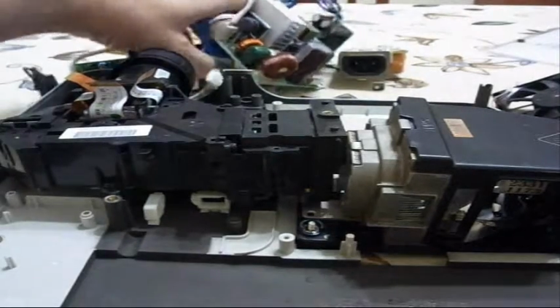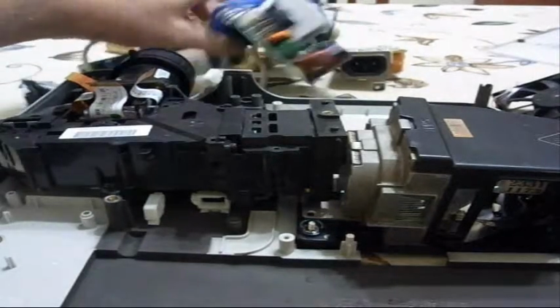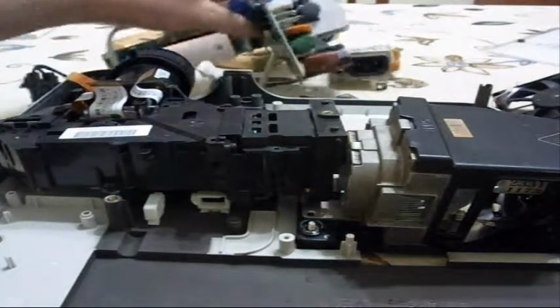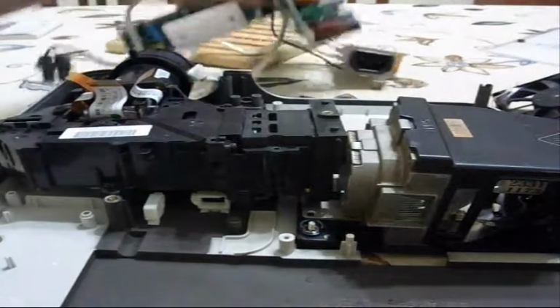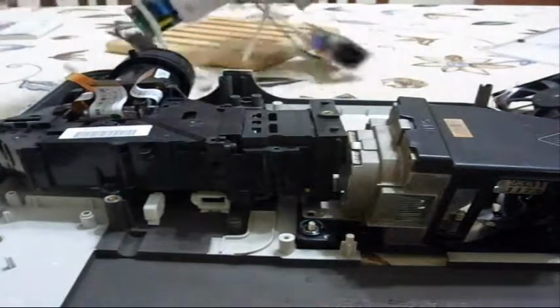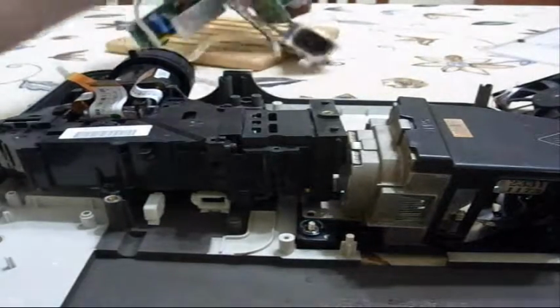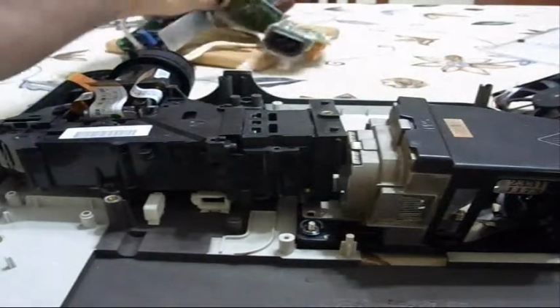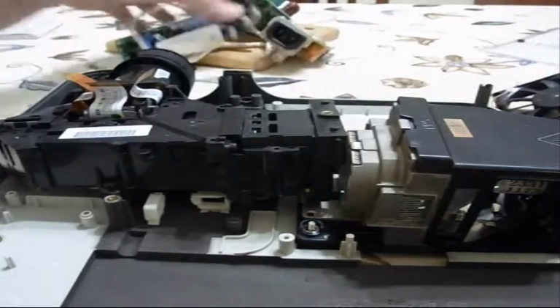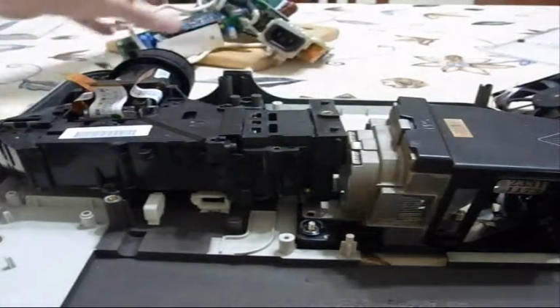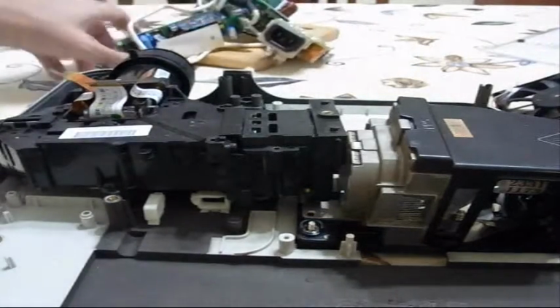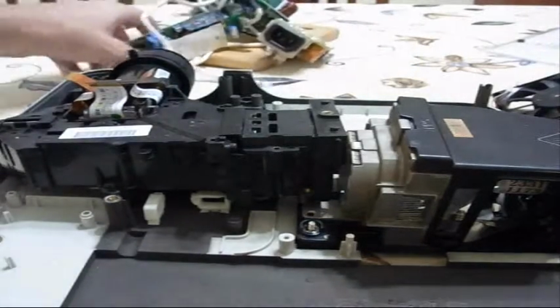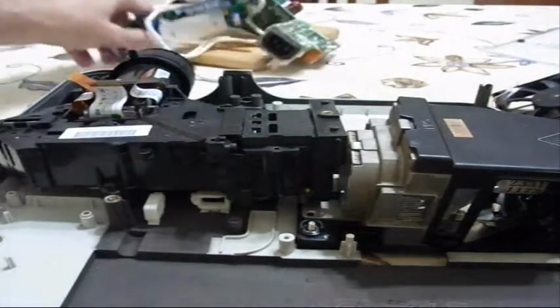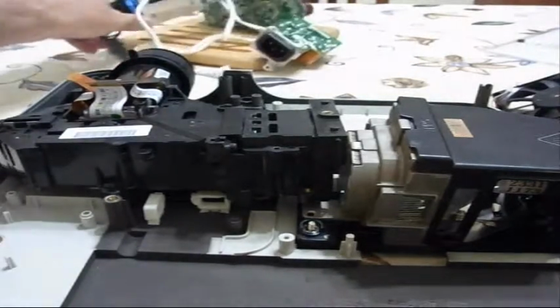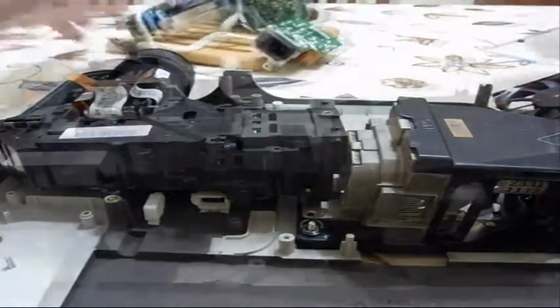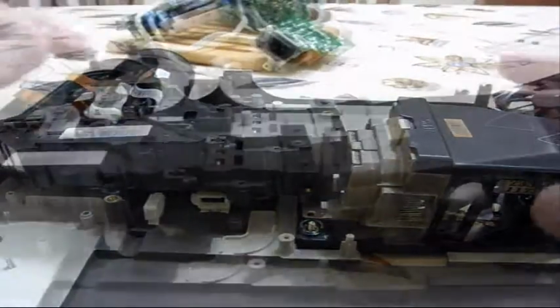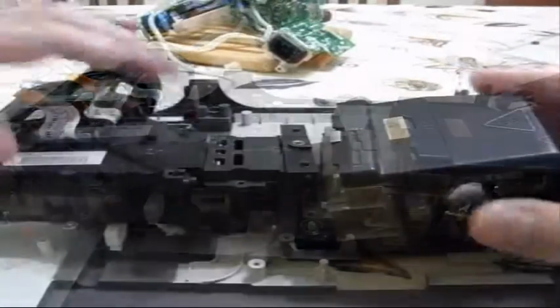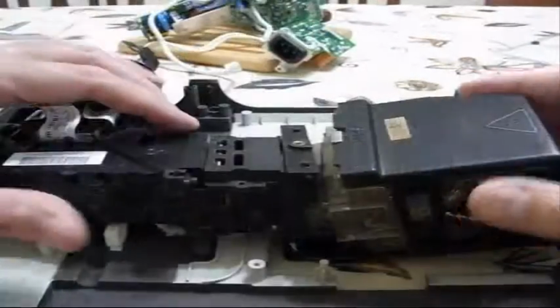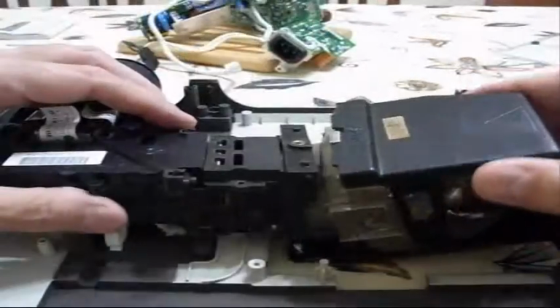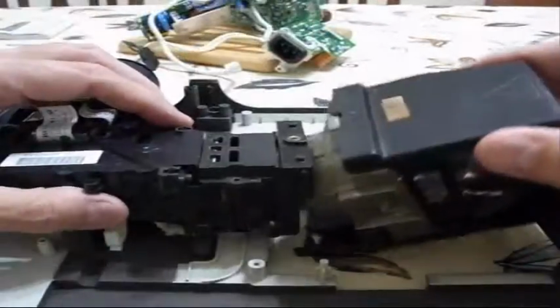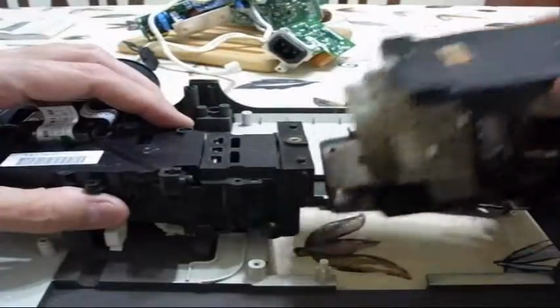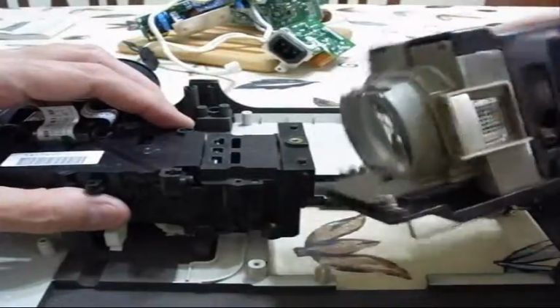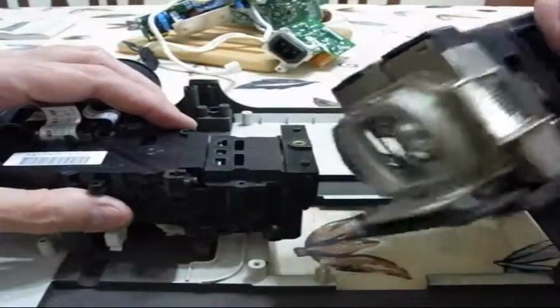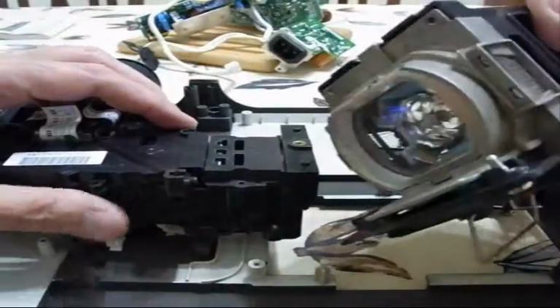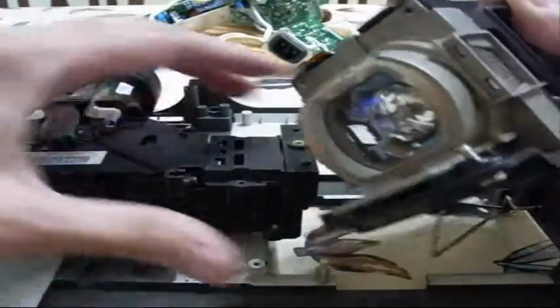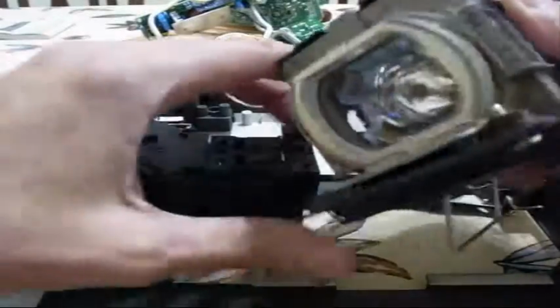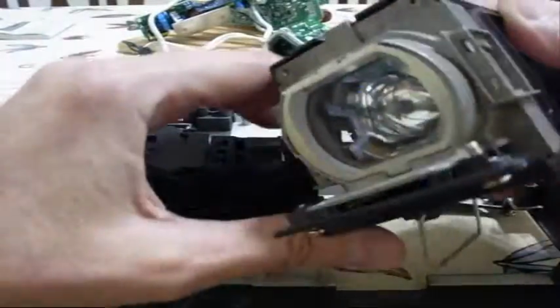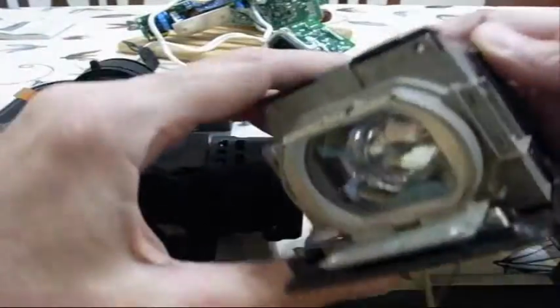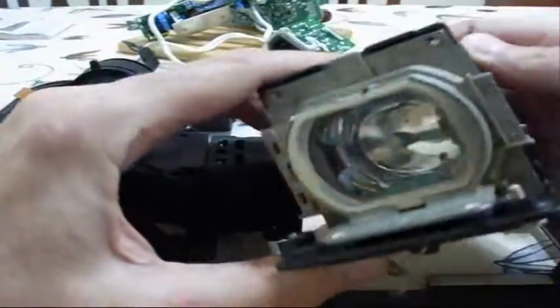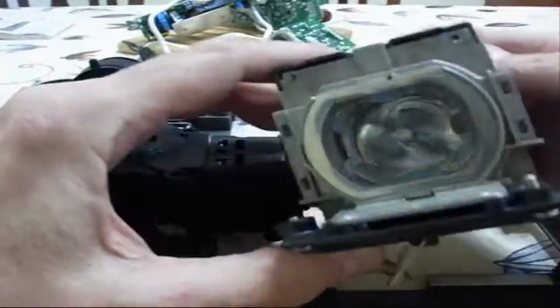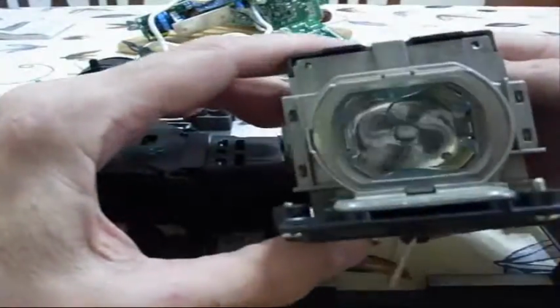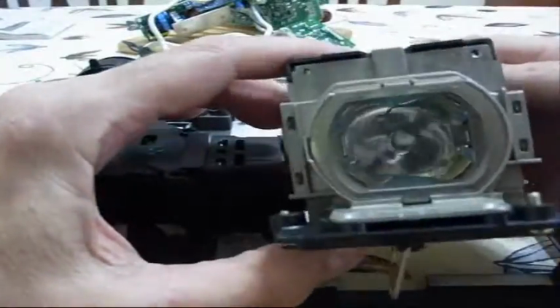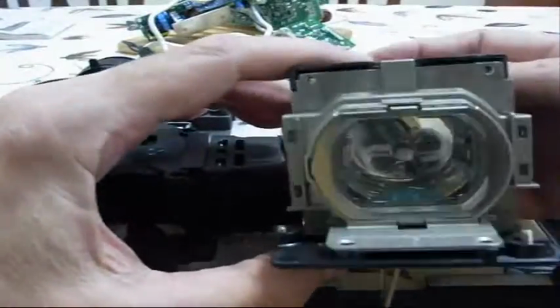But that's not the coolest thing. One of the cool things is this massive high-tech light bulb.